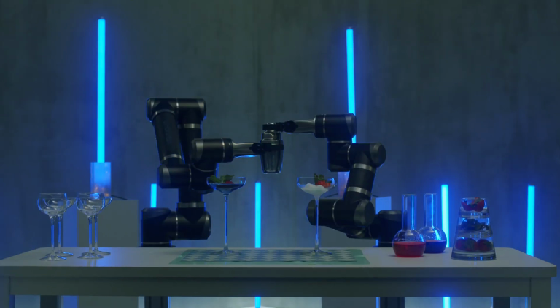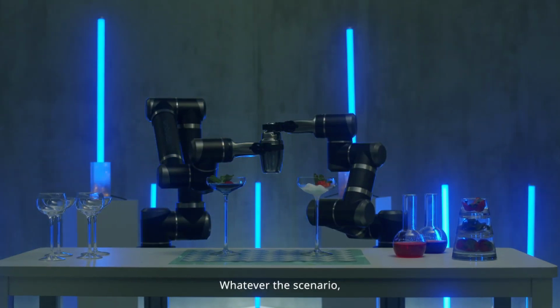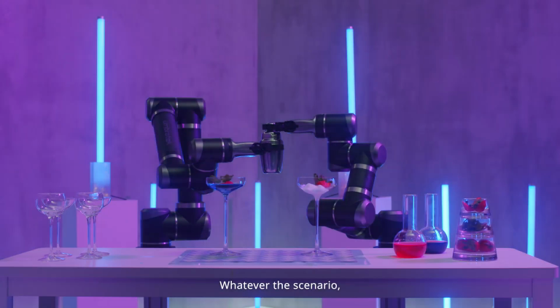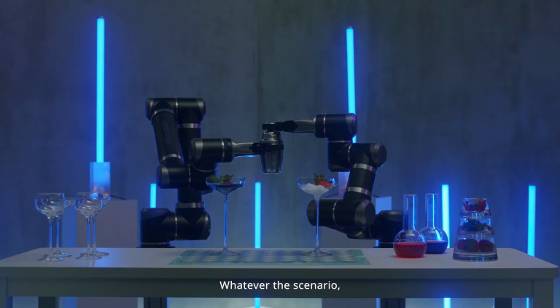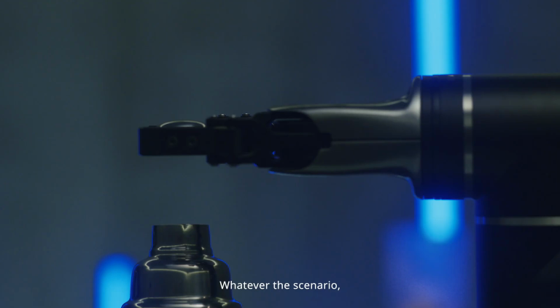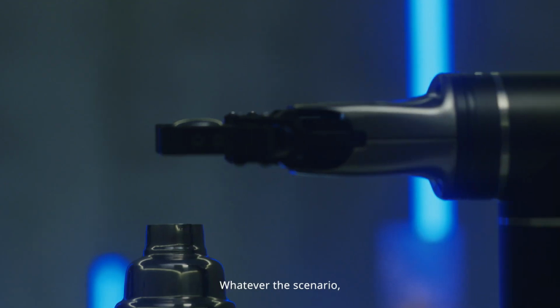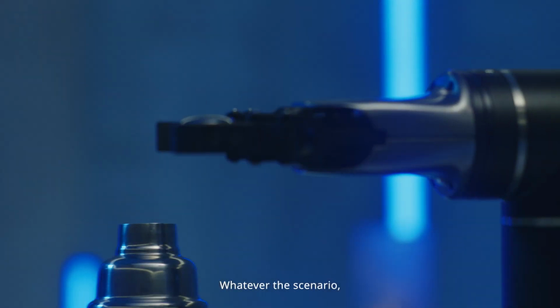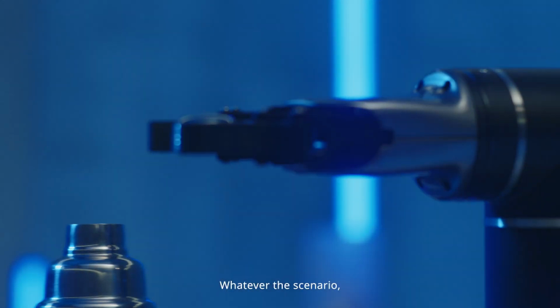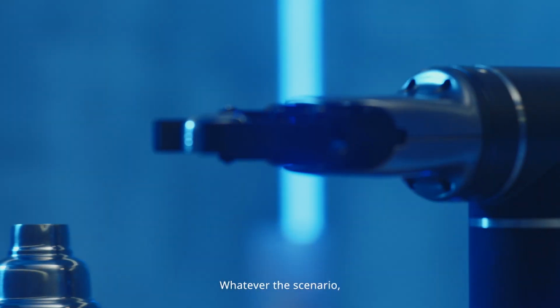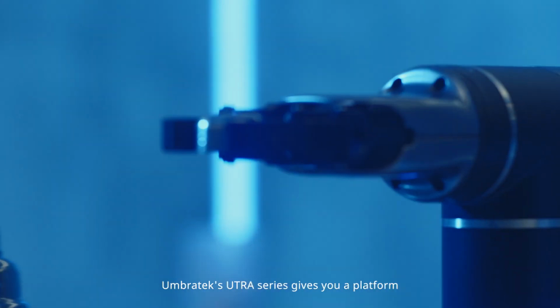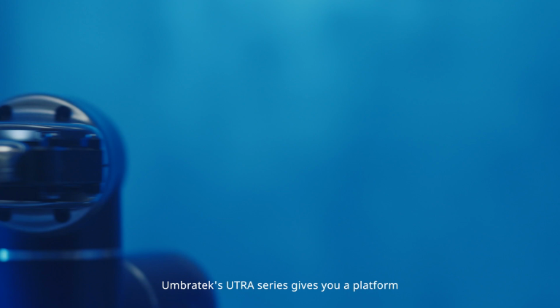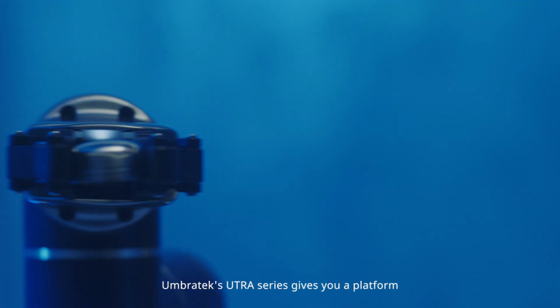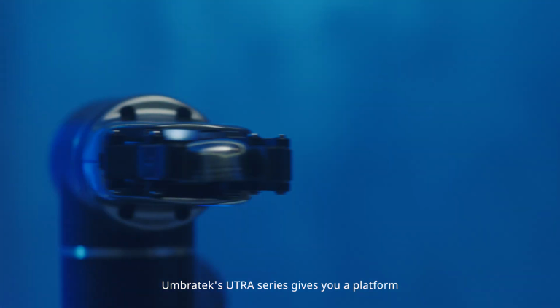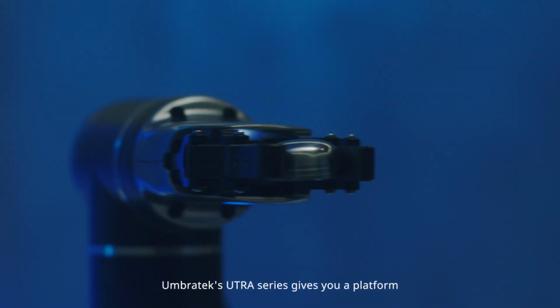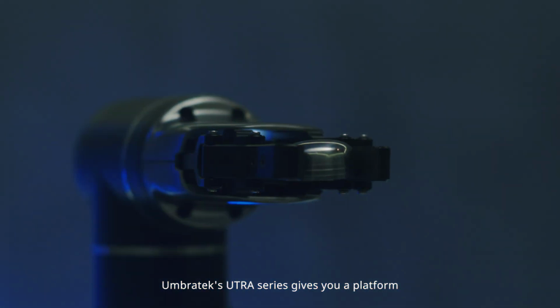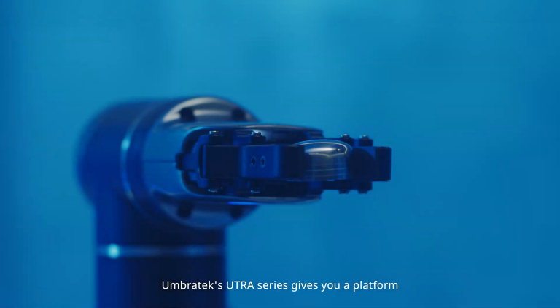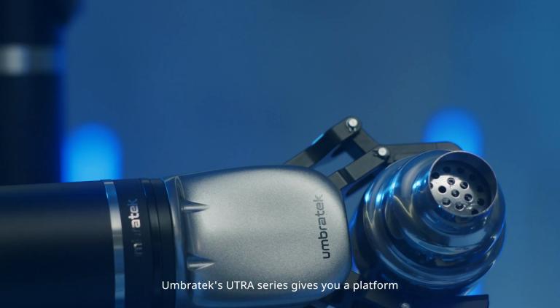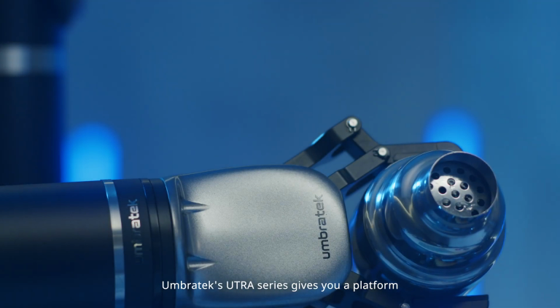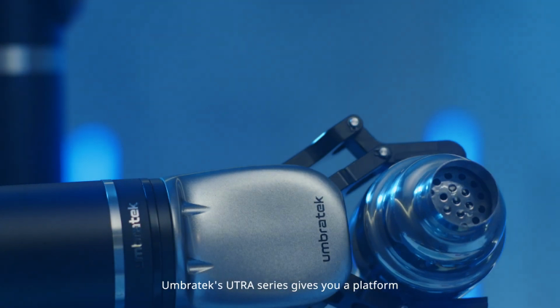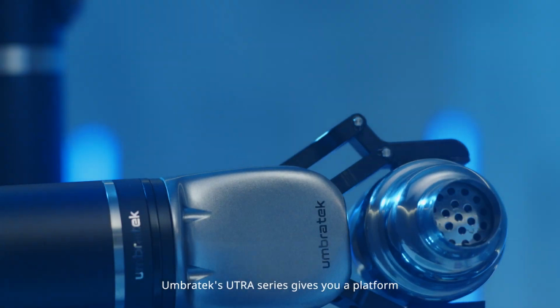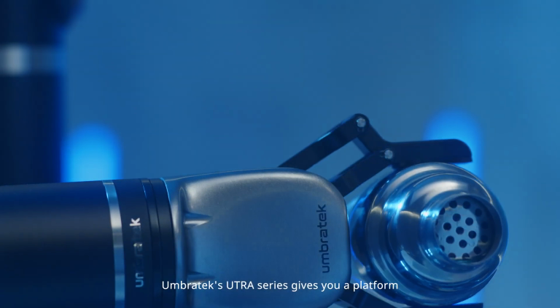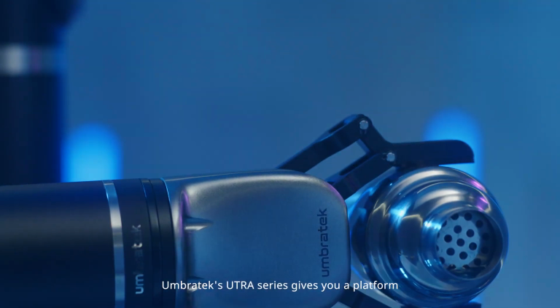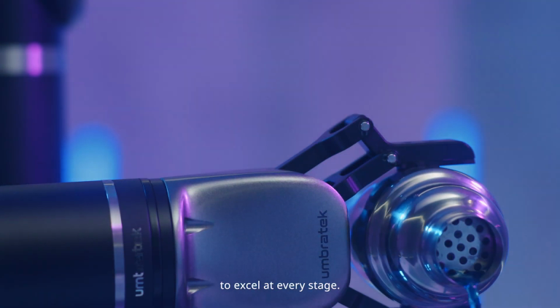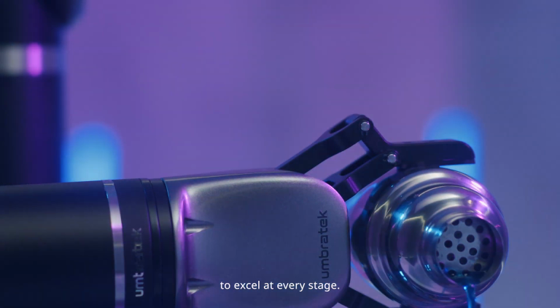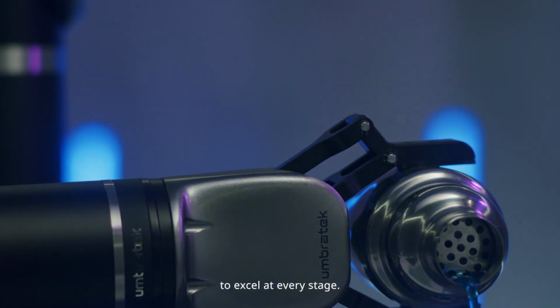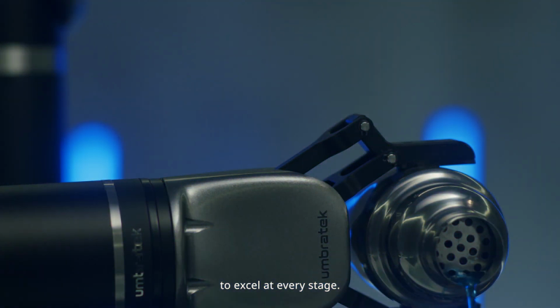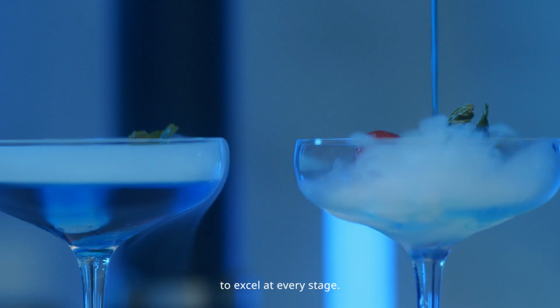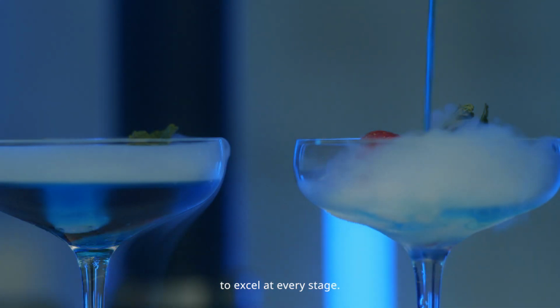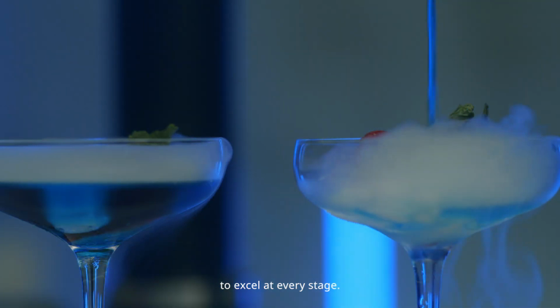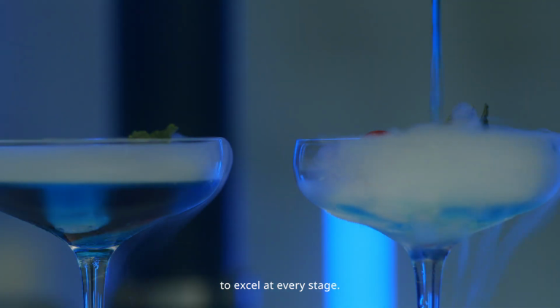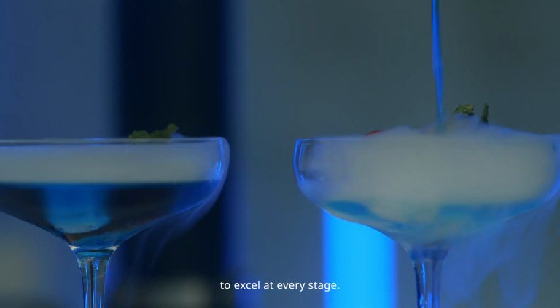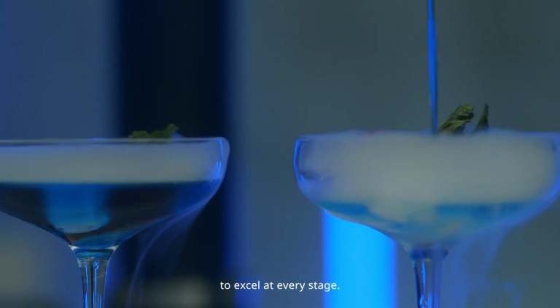Whatever the scenario, UmbraTech's Utra-Series gives you a platform to excel at every stage.